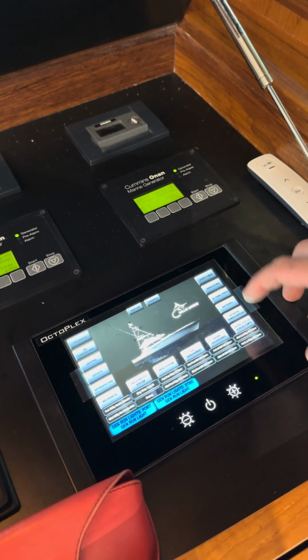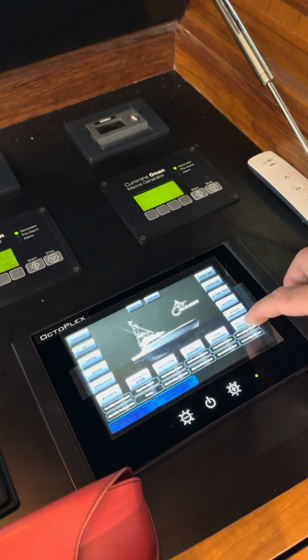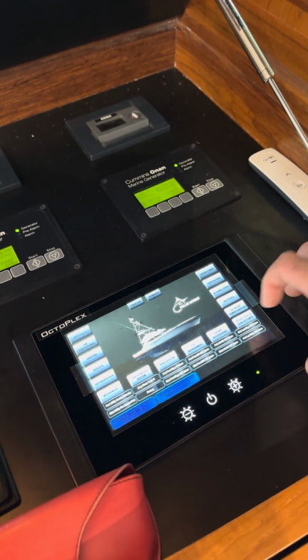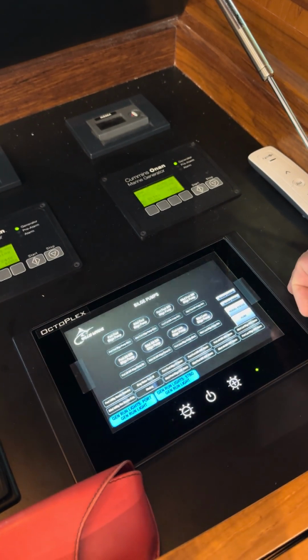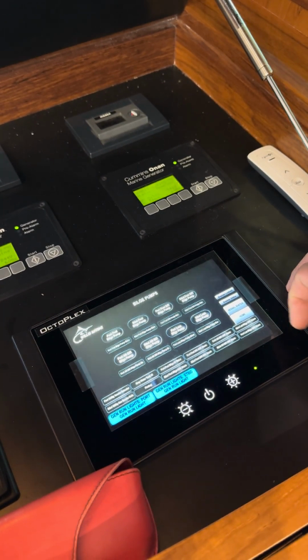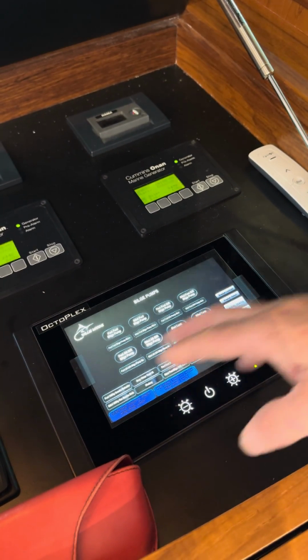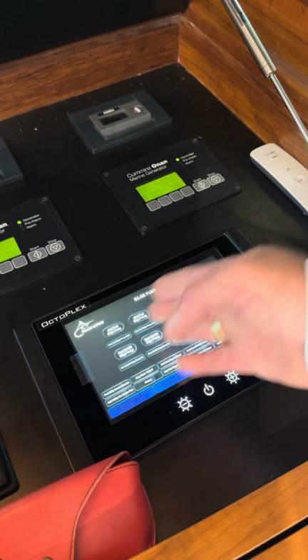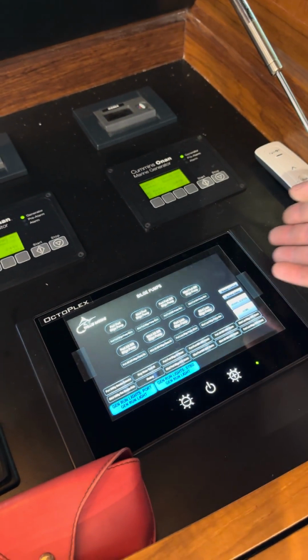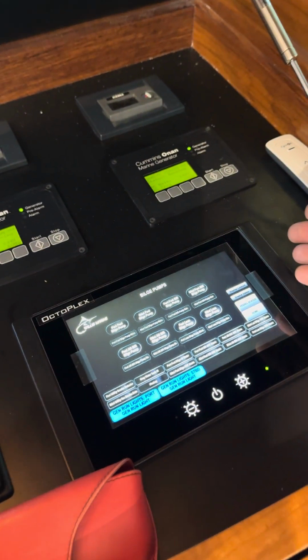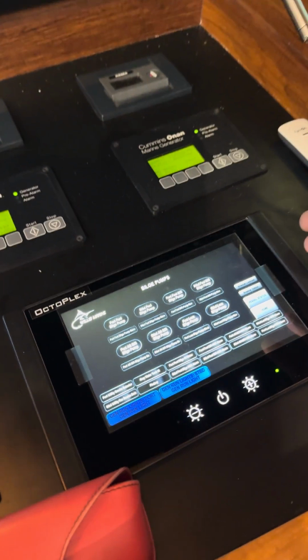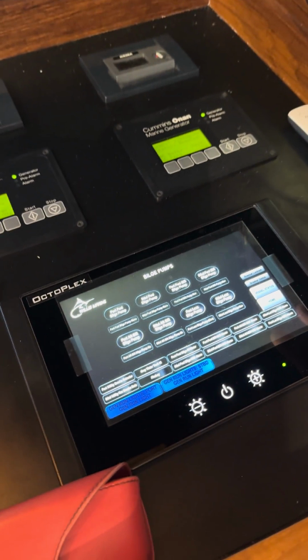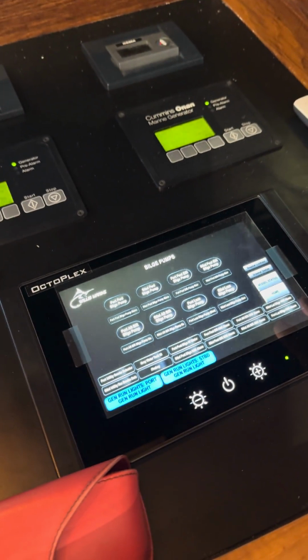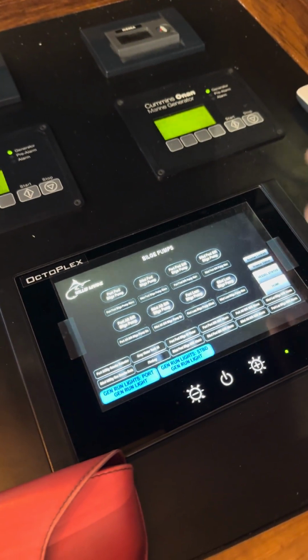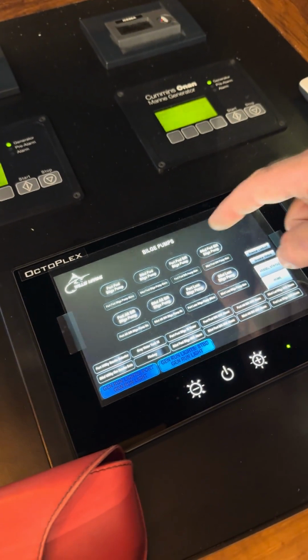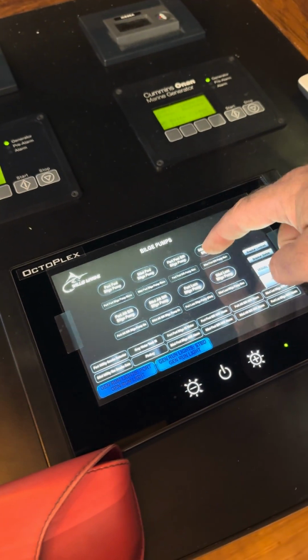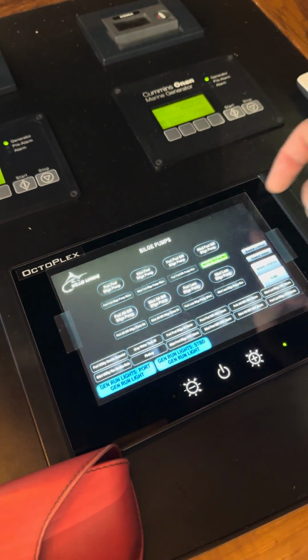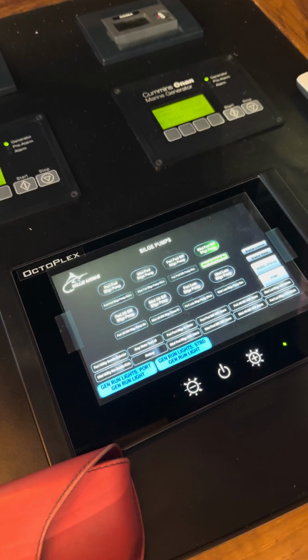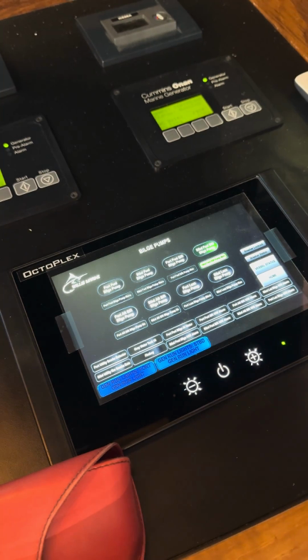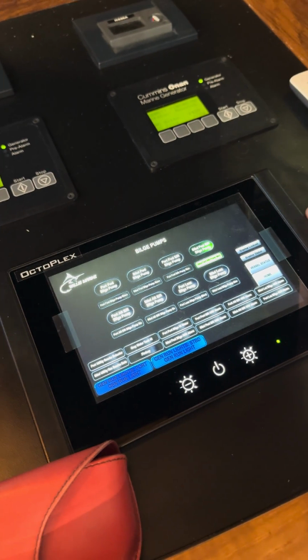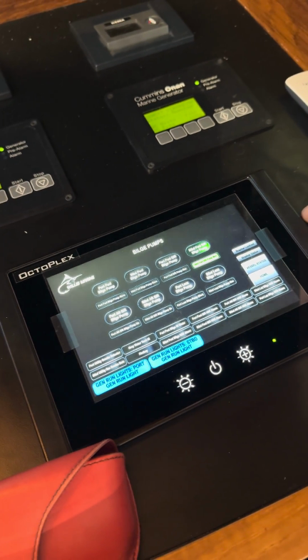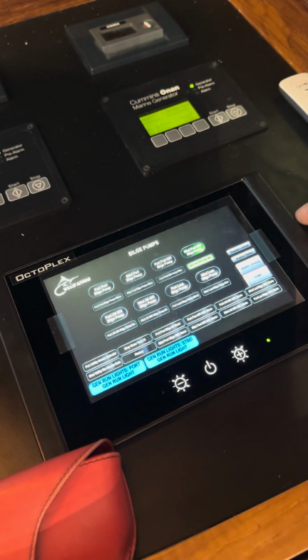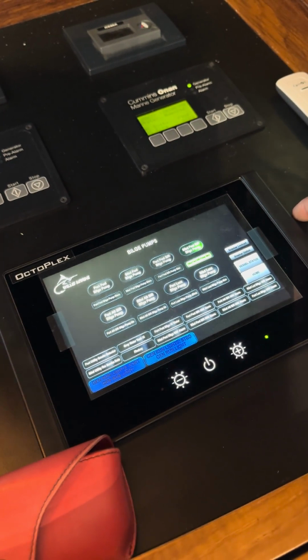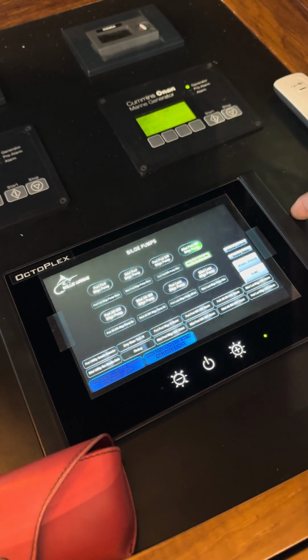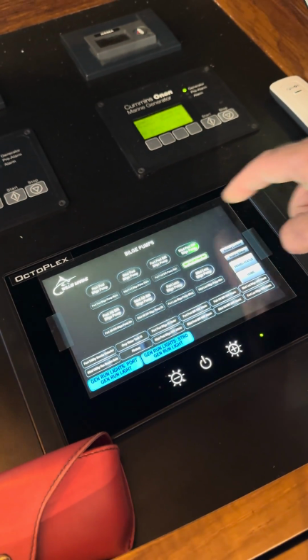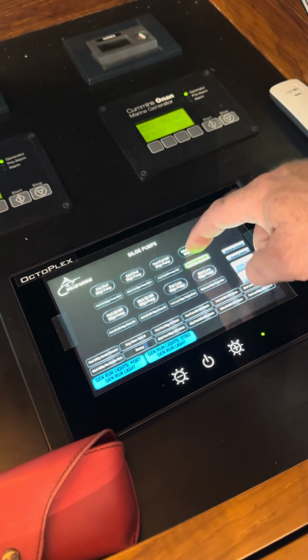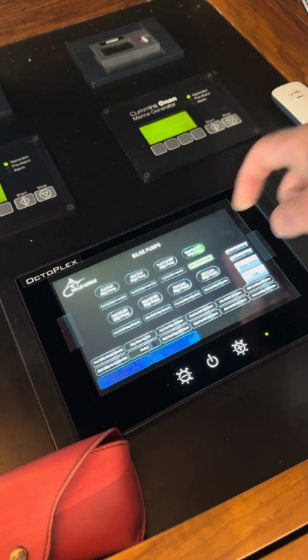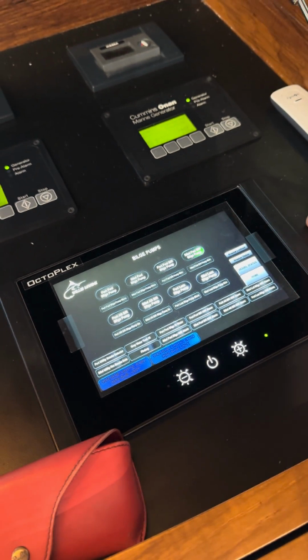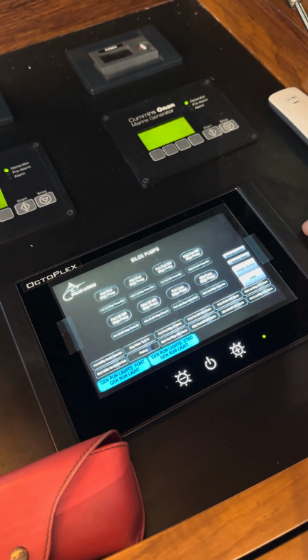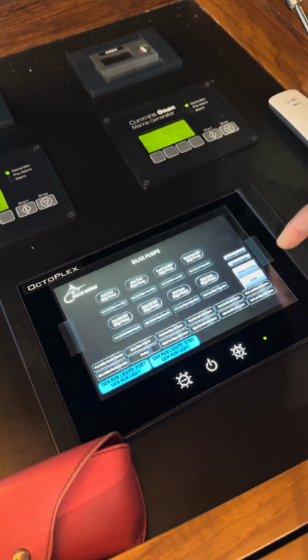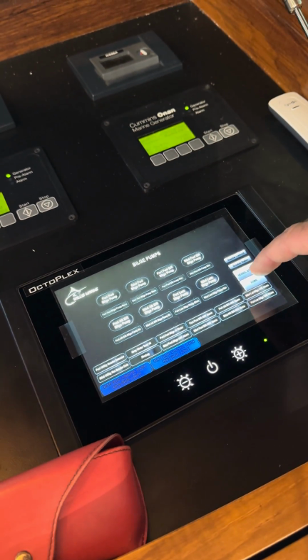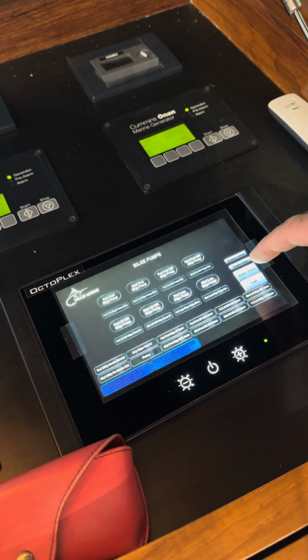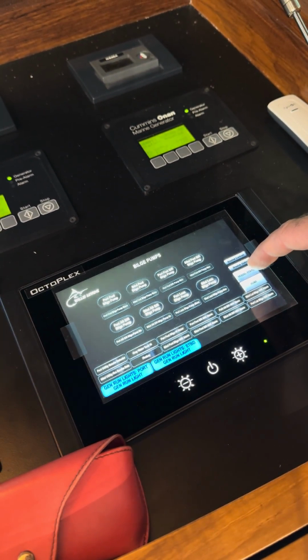Same thing with our bilge pumps. I can see everything that's running and I can actually activate my bilge pump from anywhere throughout the boat.